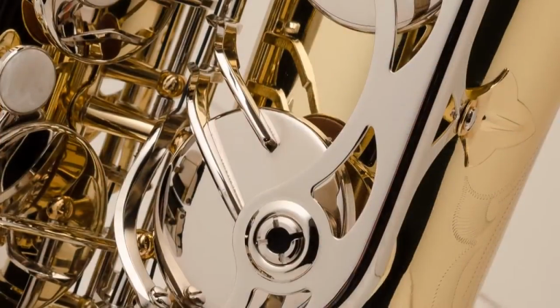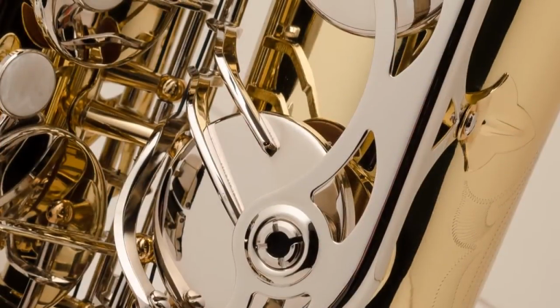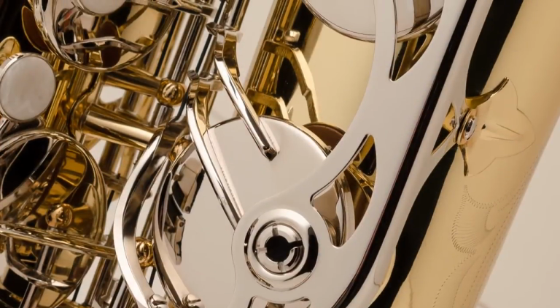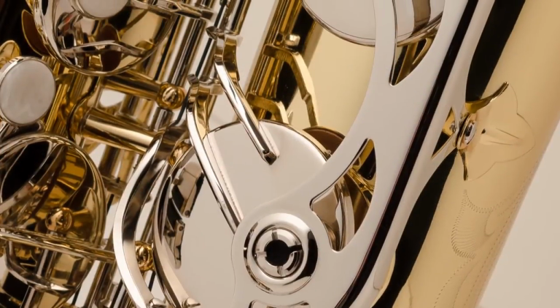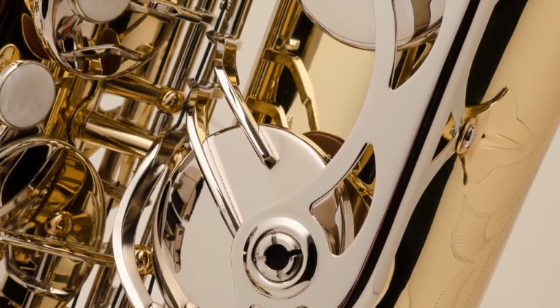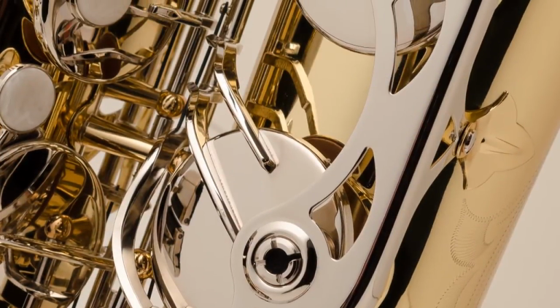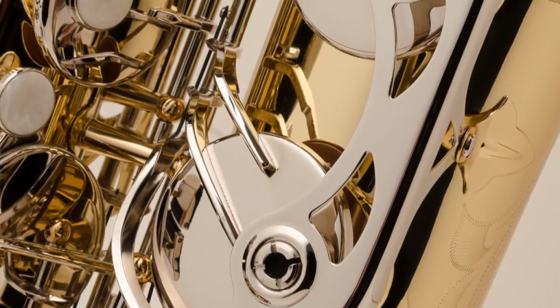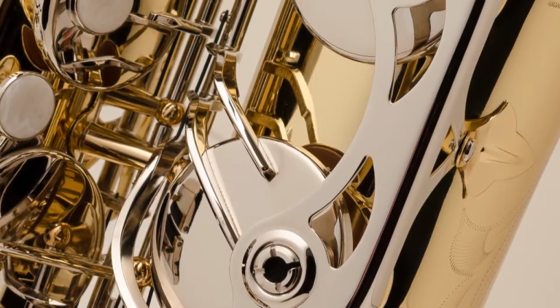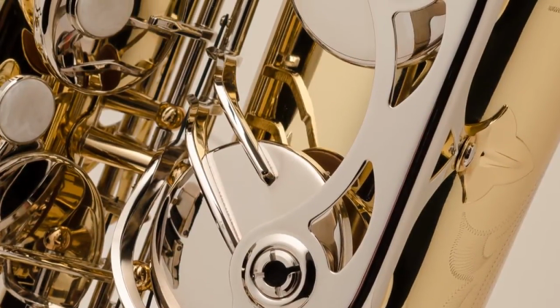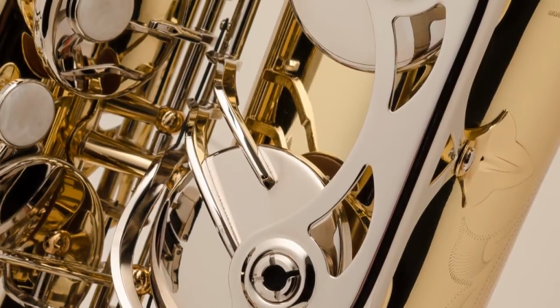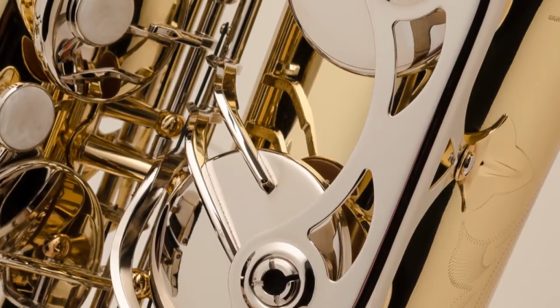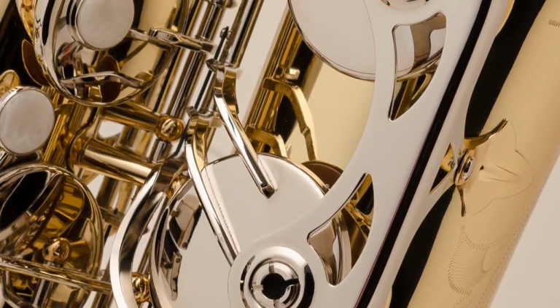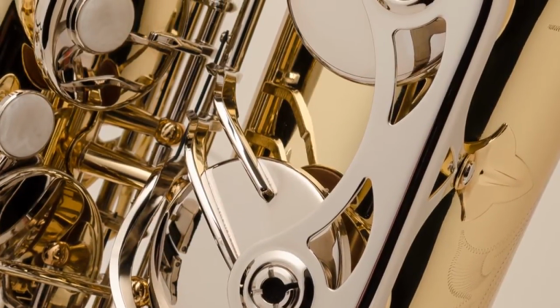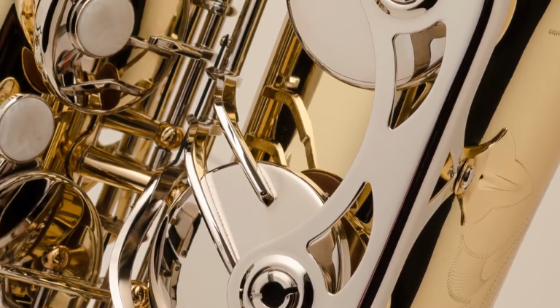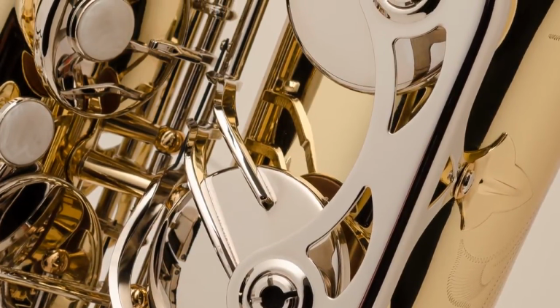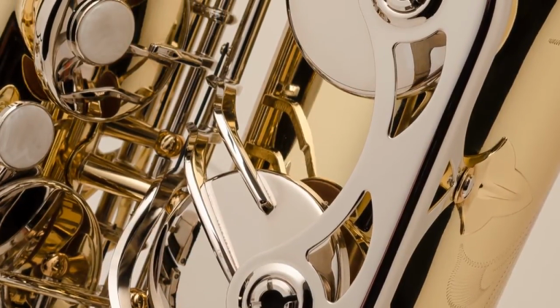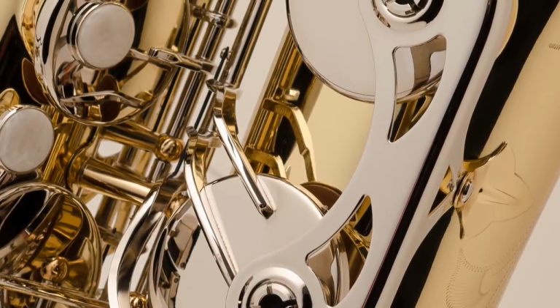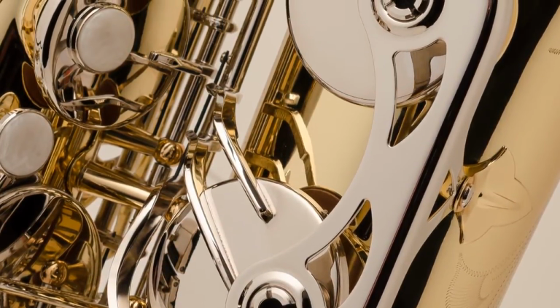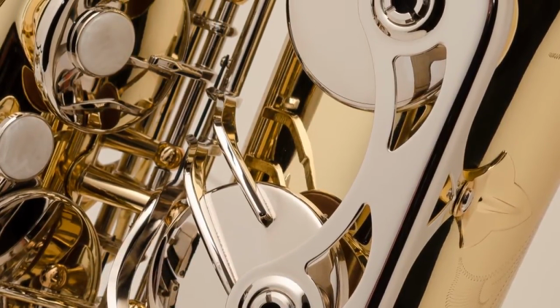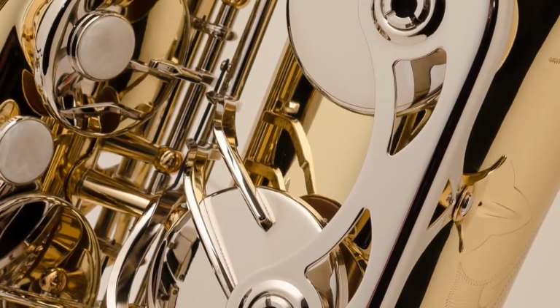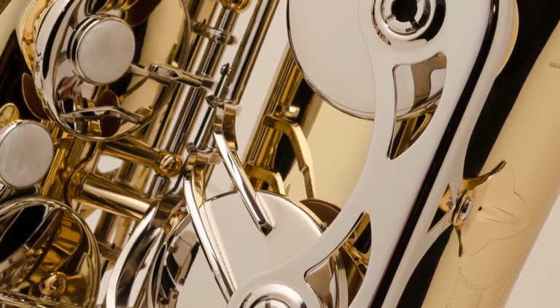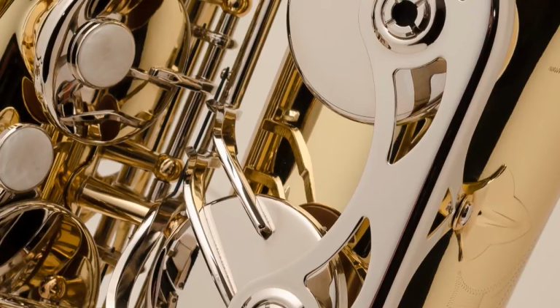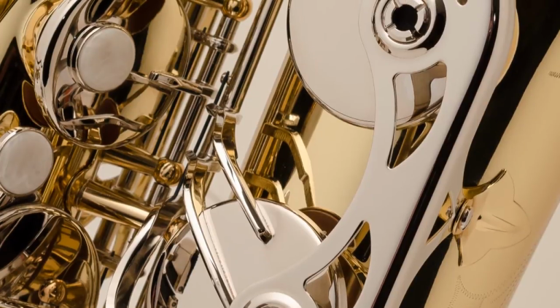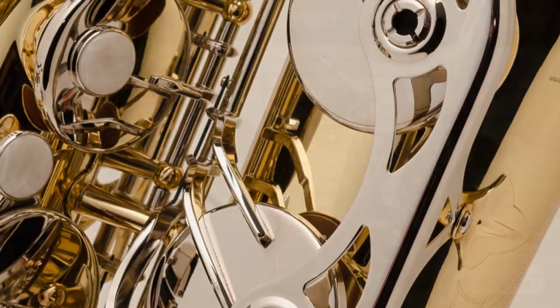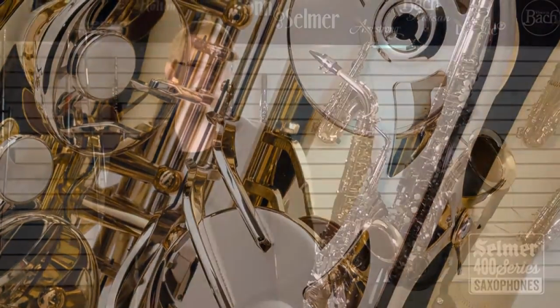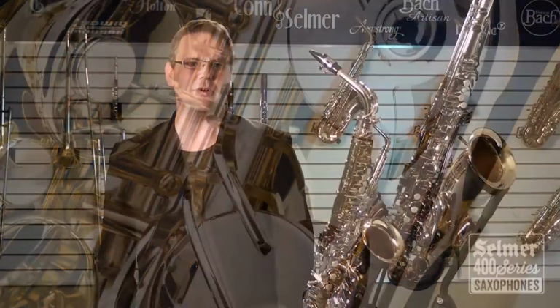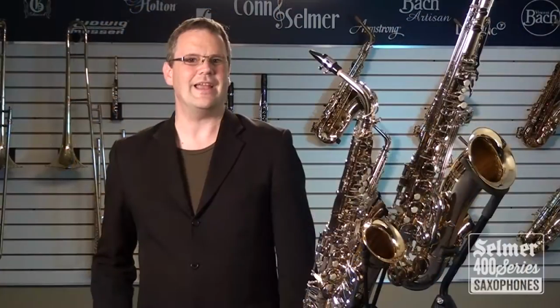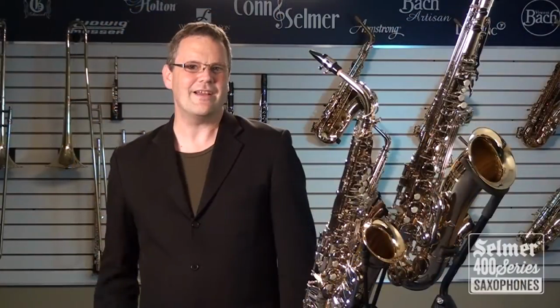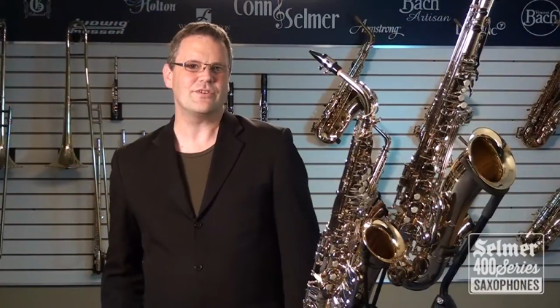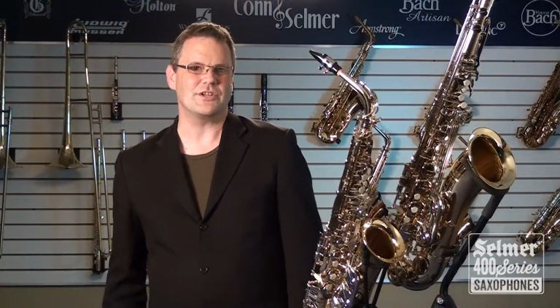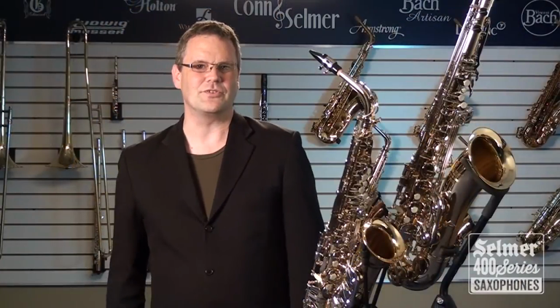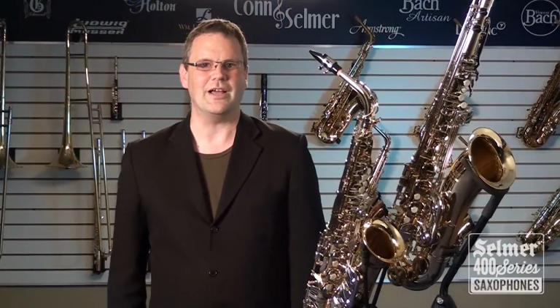These features include double bracing on the lower keys. That's going to make sure those pads seat right every single time.